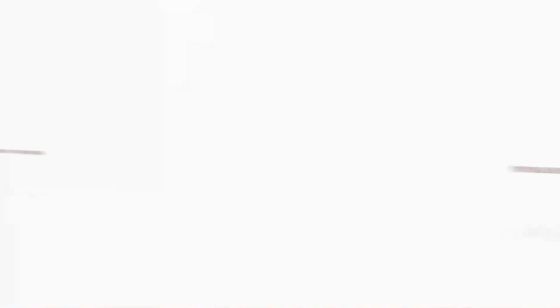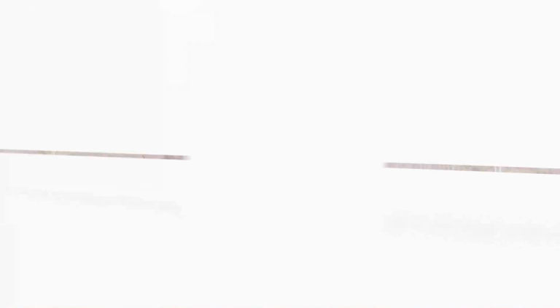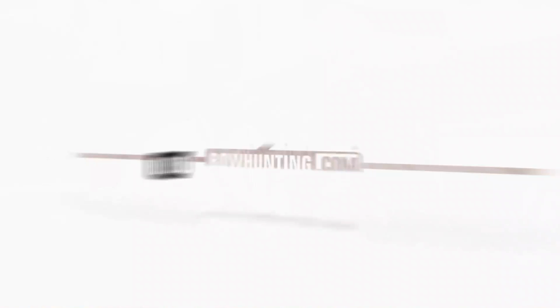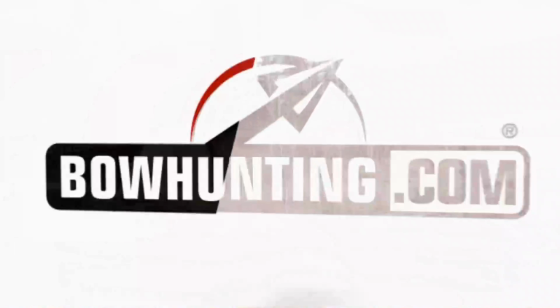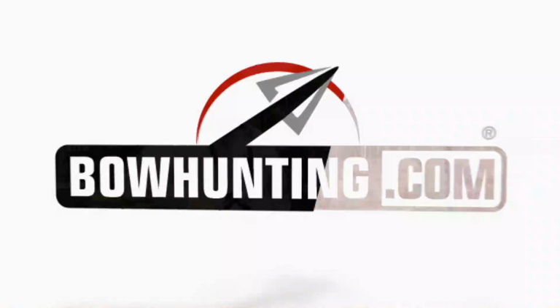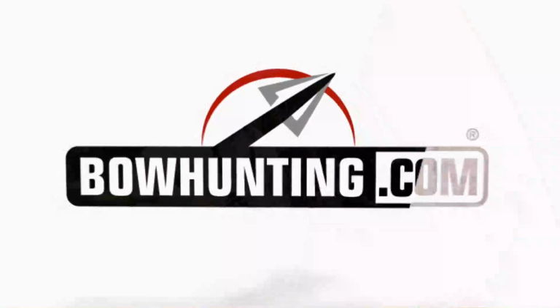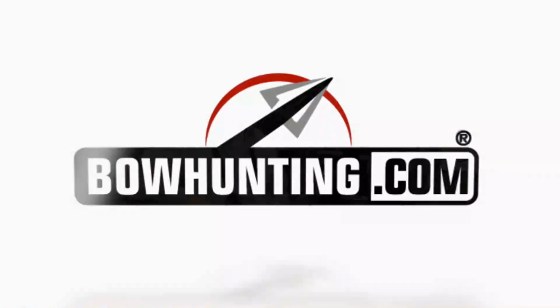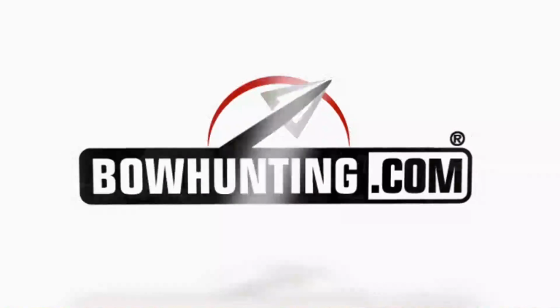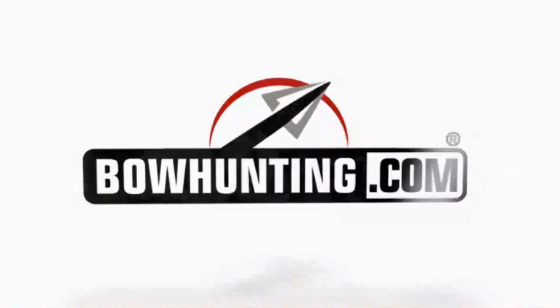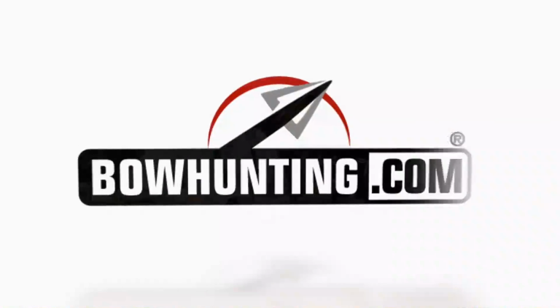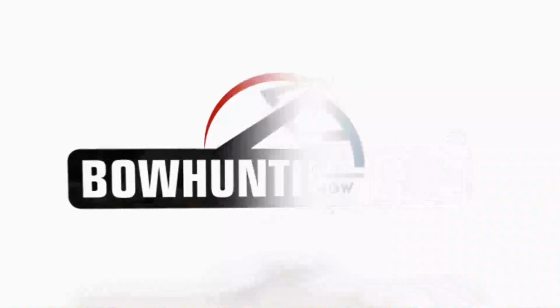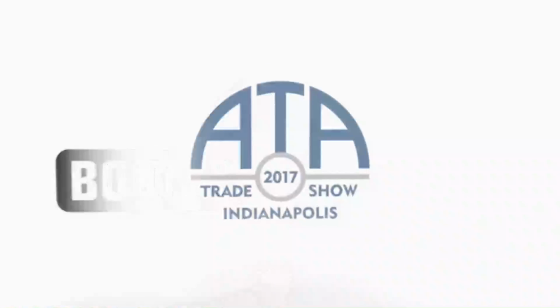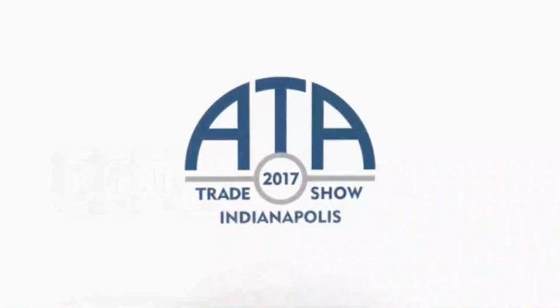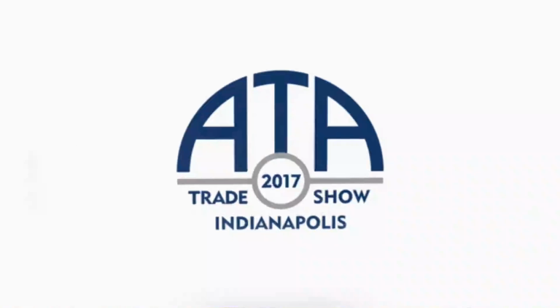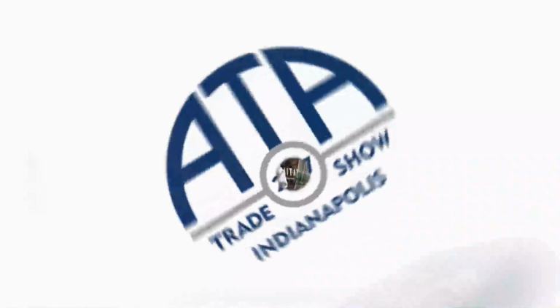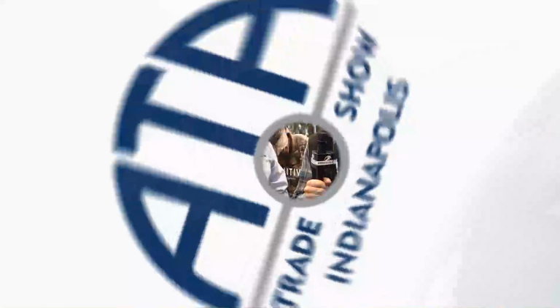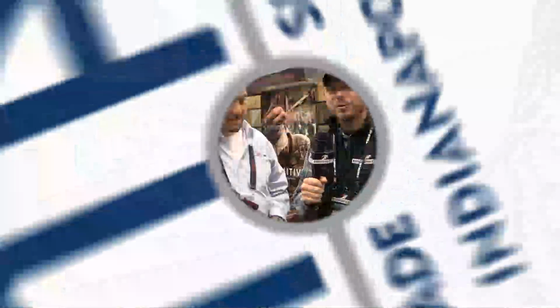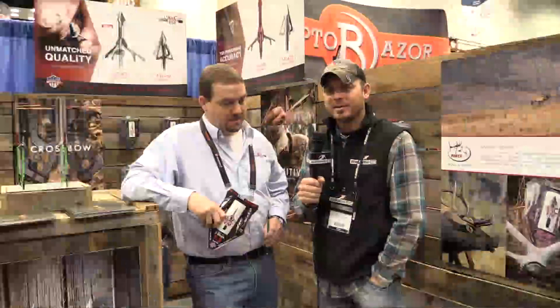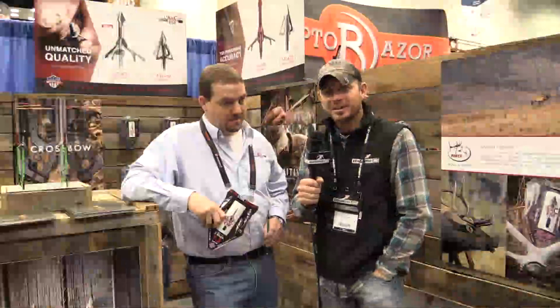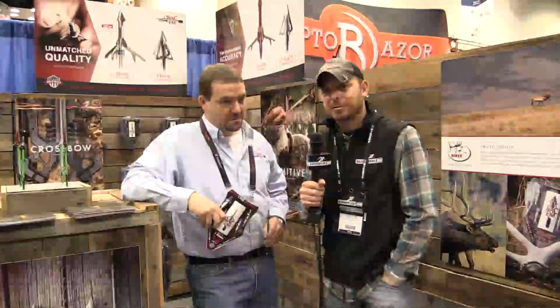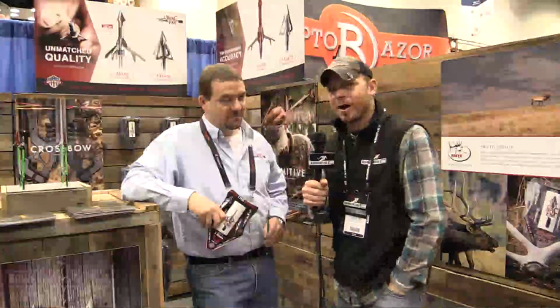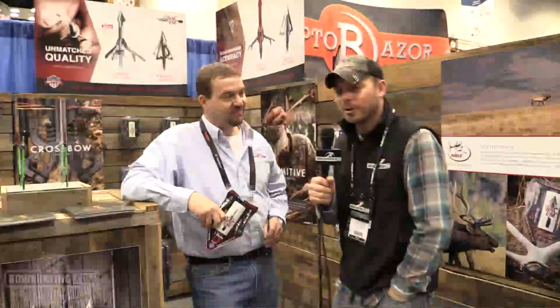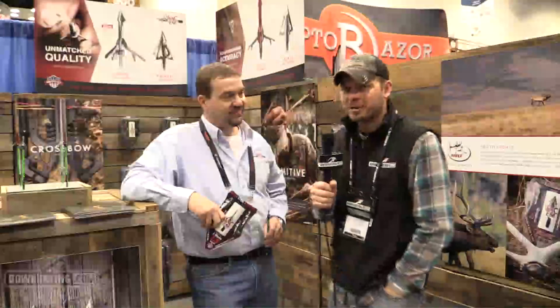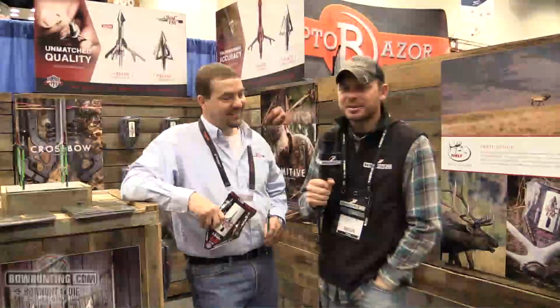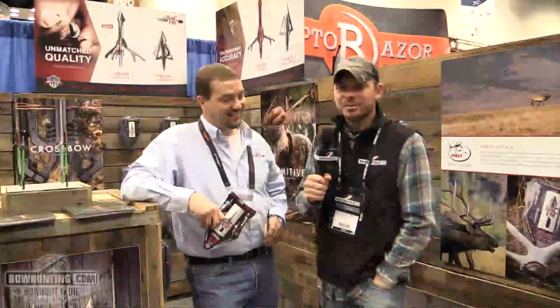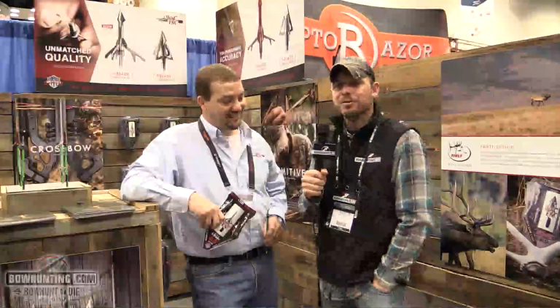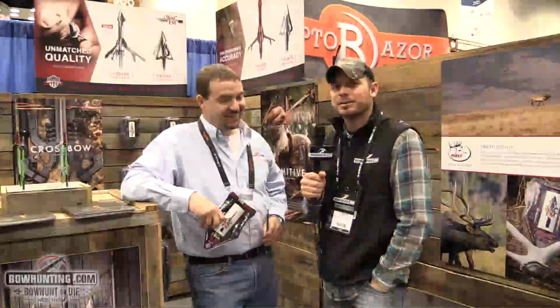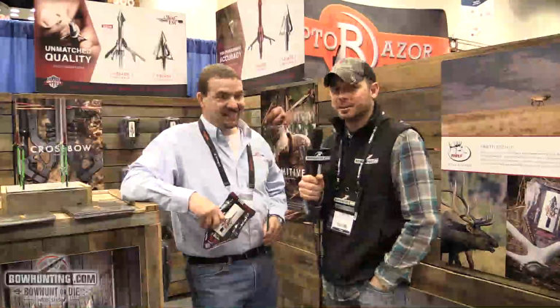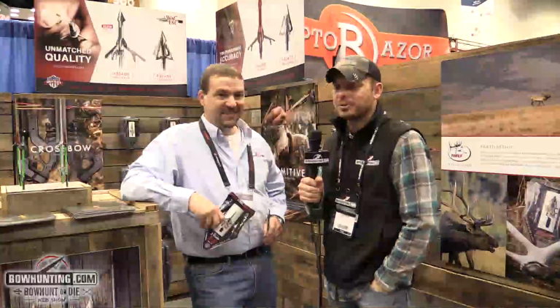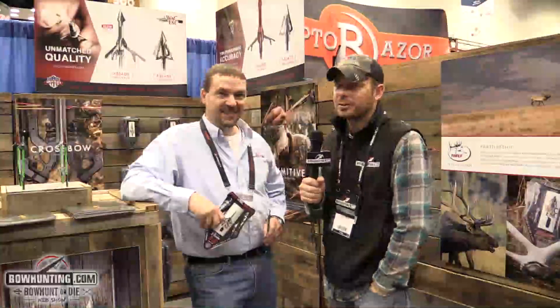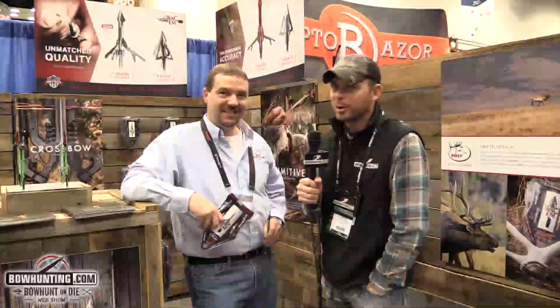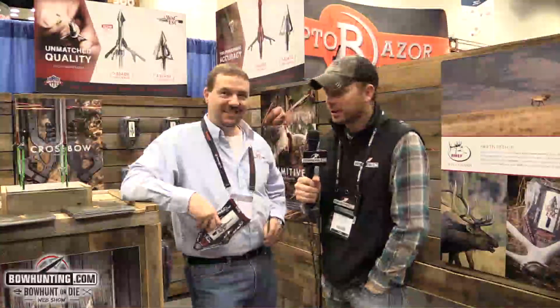Good morning everybody and welcome to the 2017 ATA show. I'm here with David Langston from Wacom Archery and he's going to showcase their new broadhead.